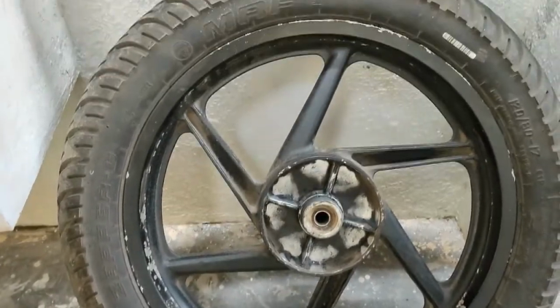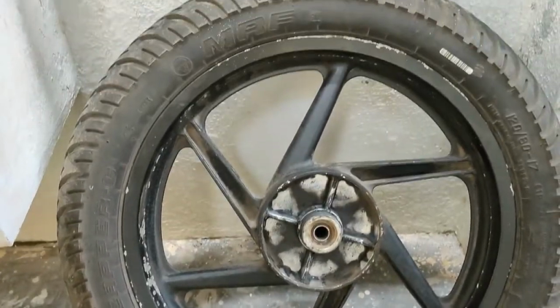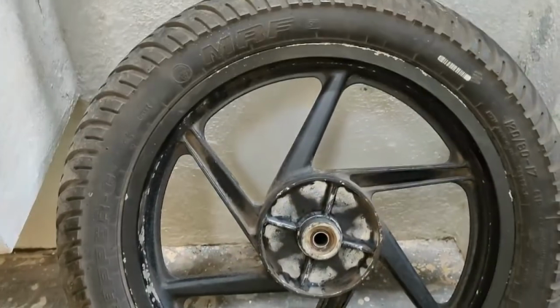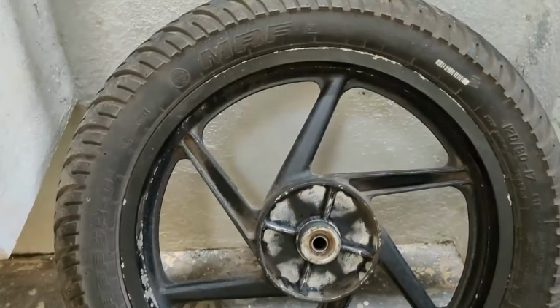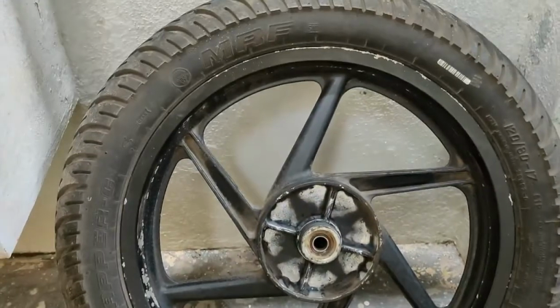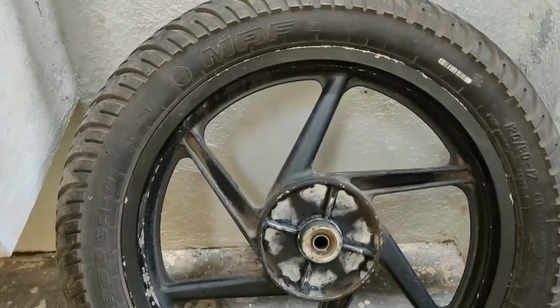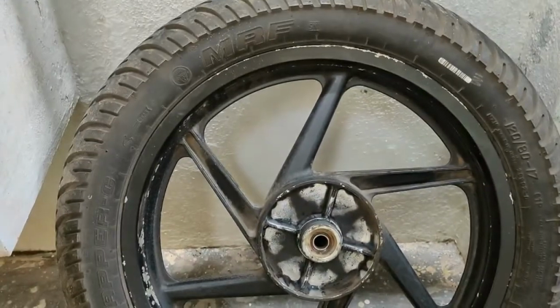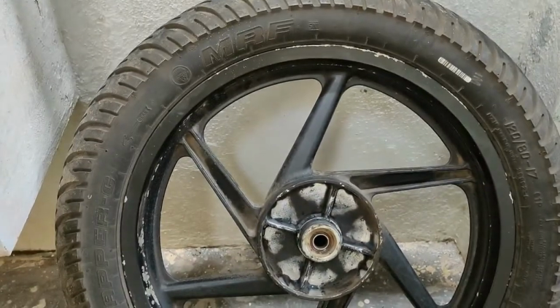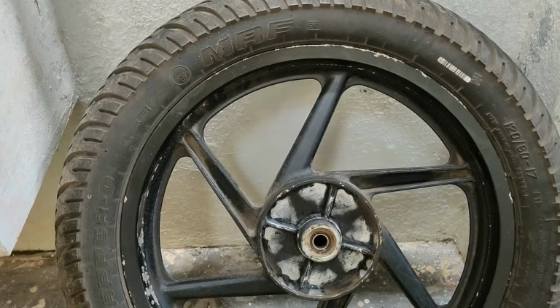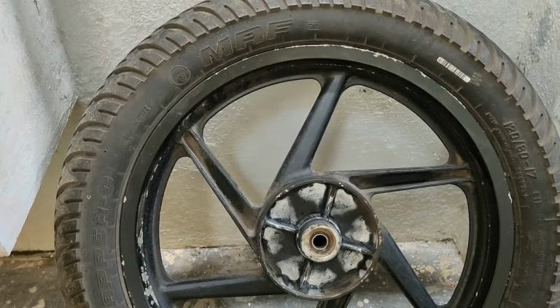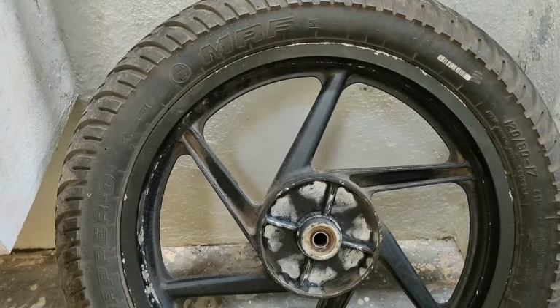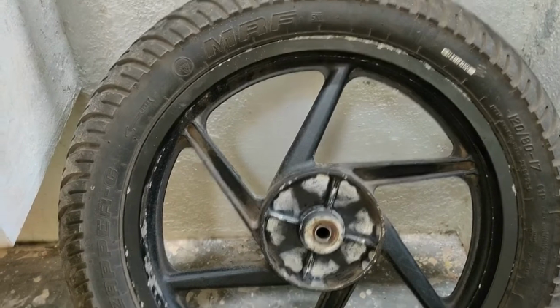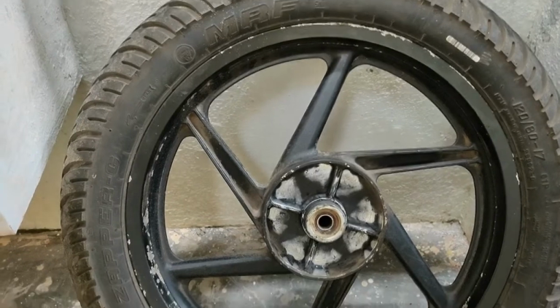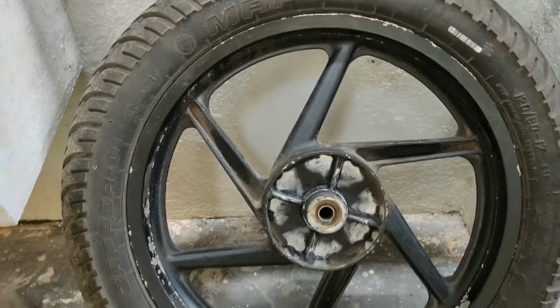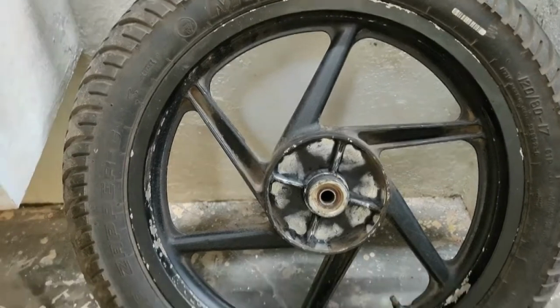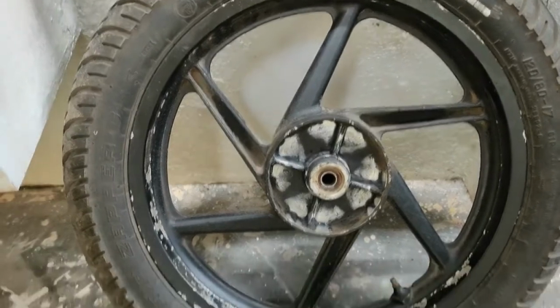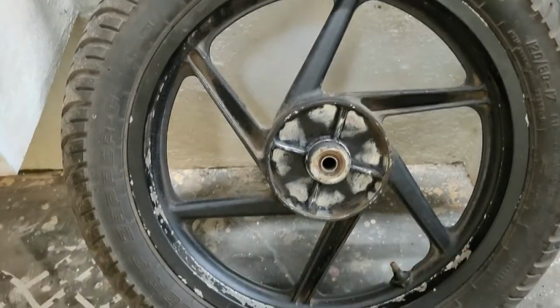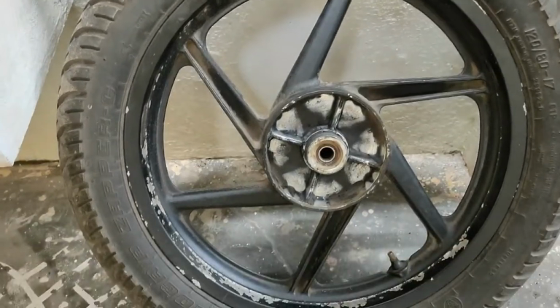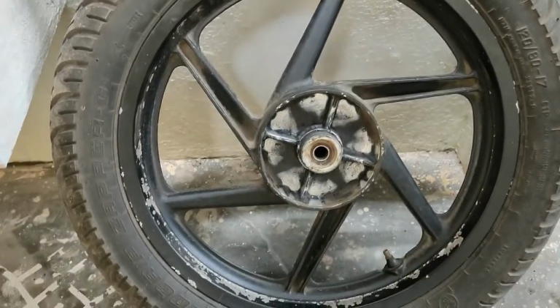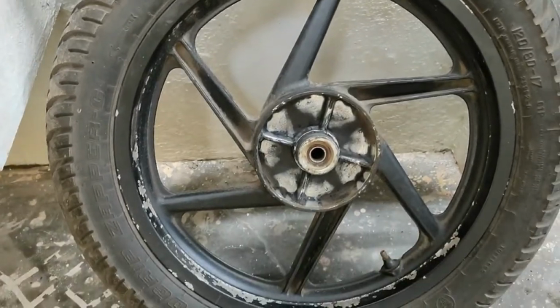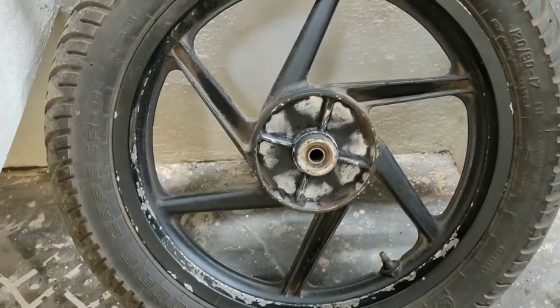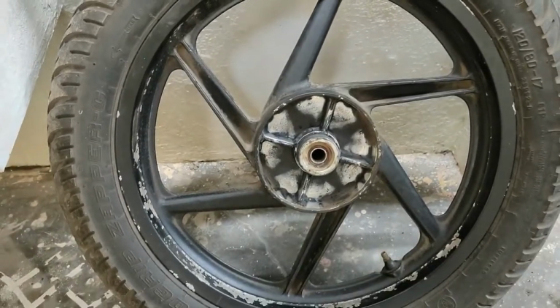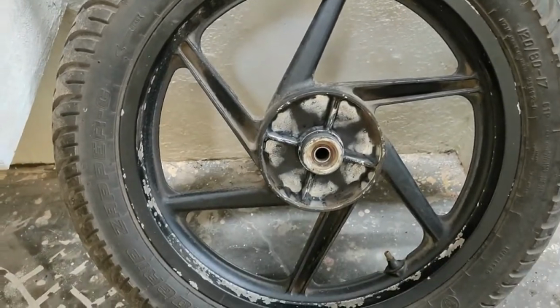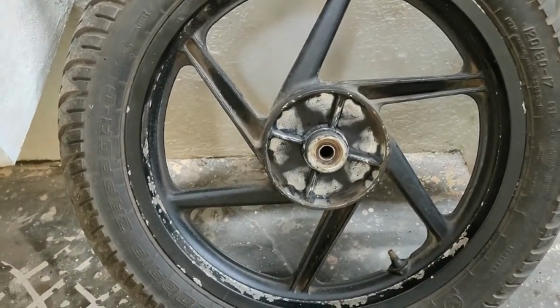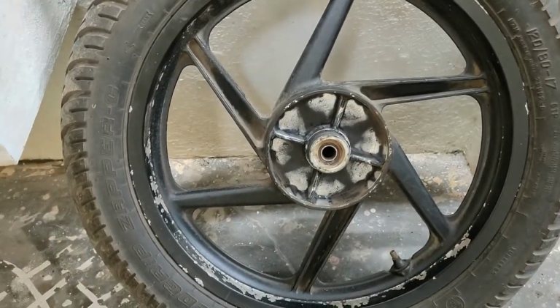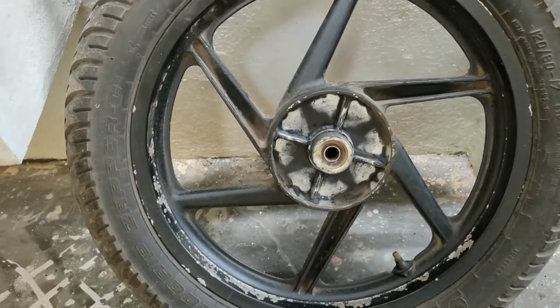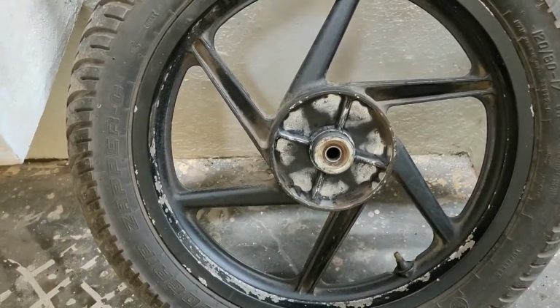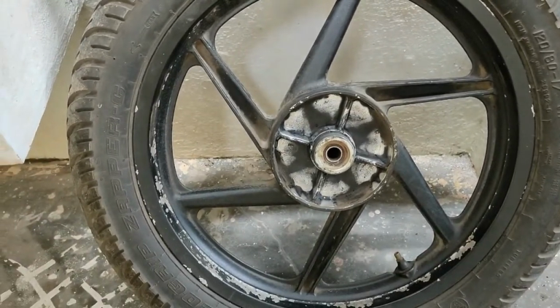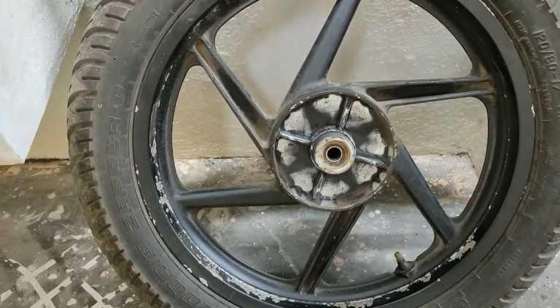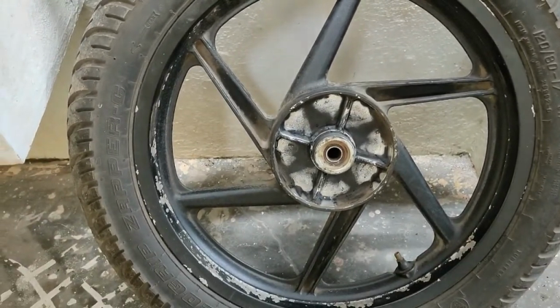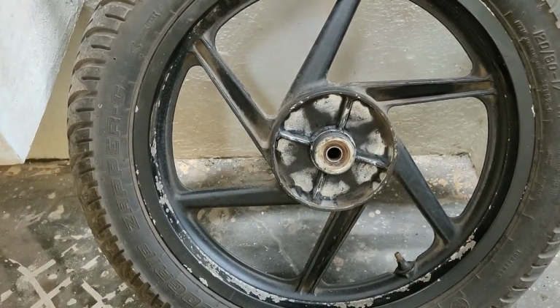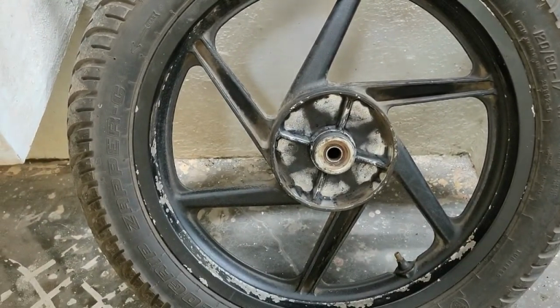Hi friends, I am Joshner, my CasTech friends. This is Pulsar 220 back rim friends.